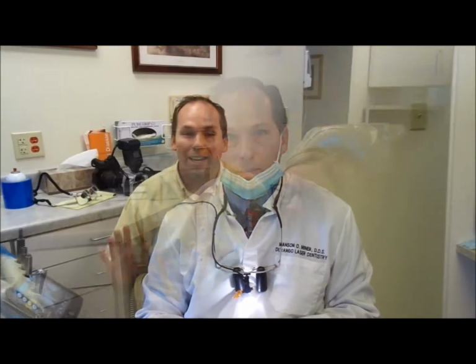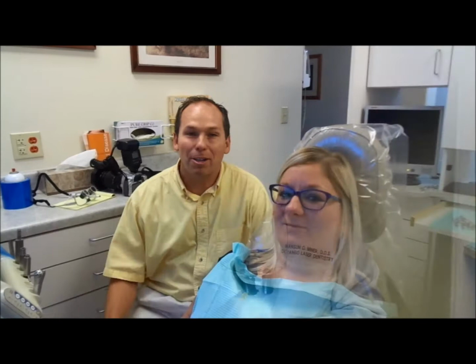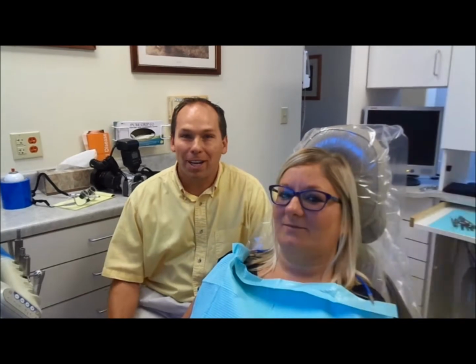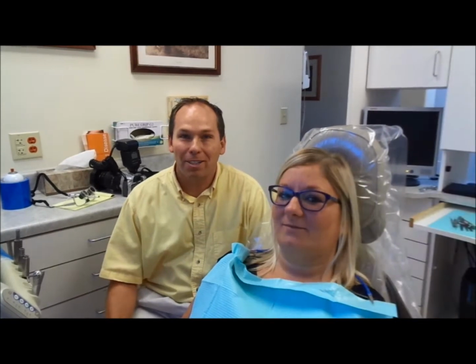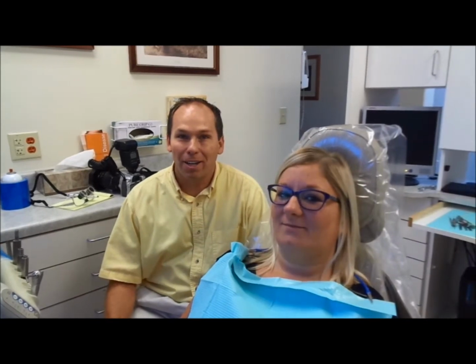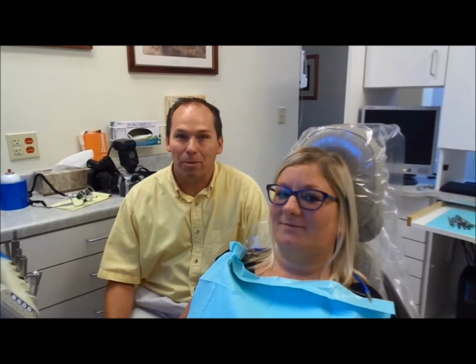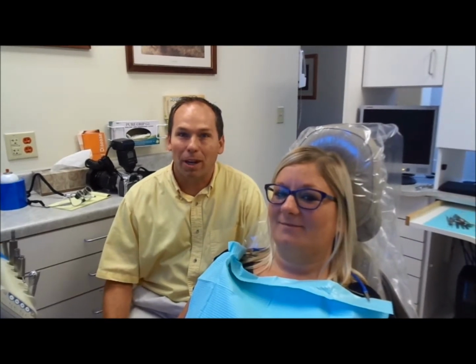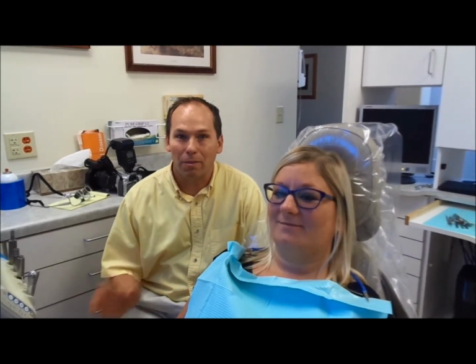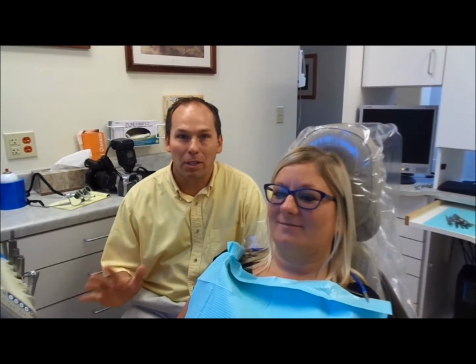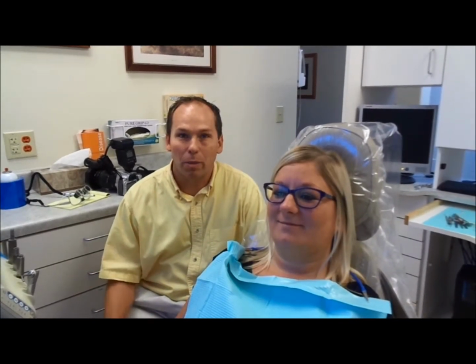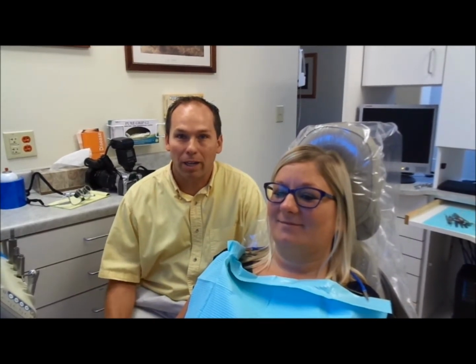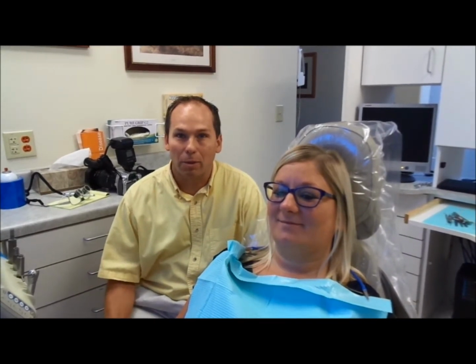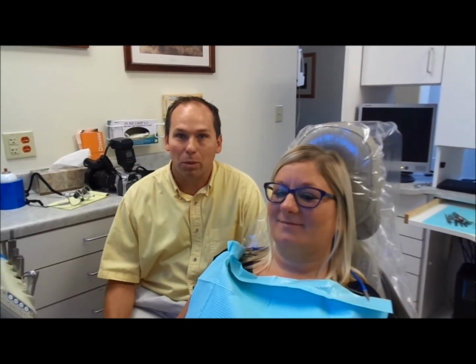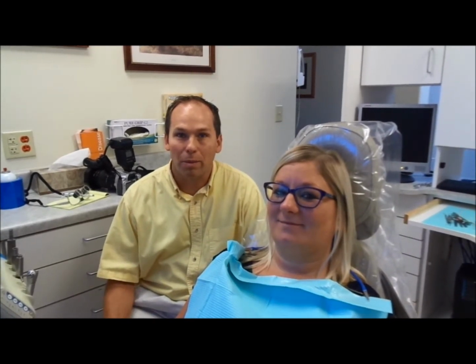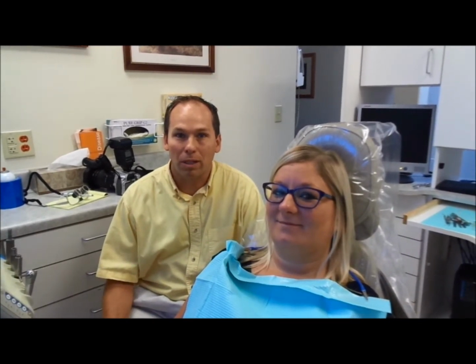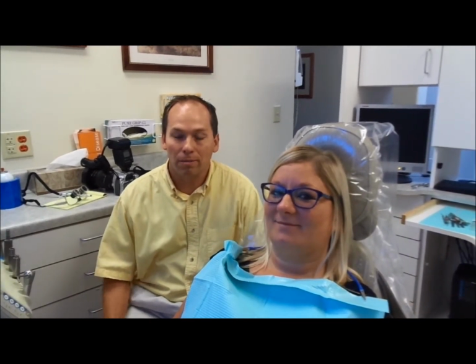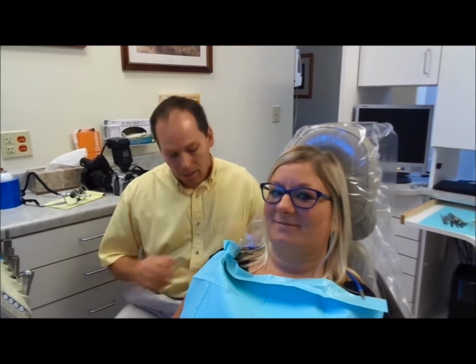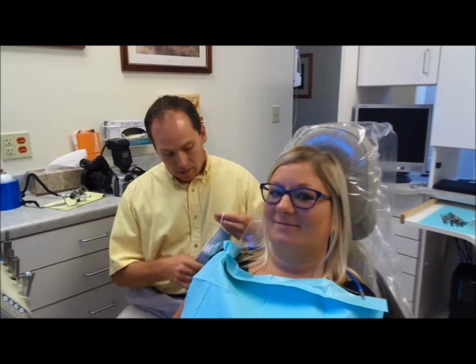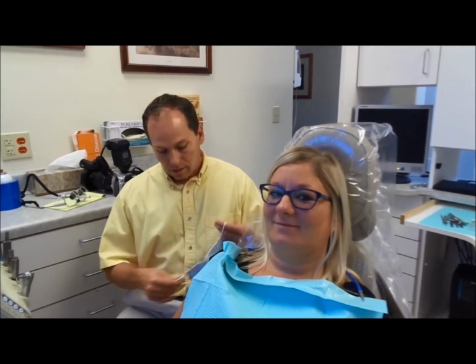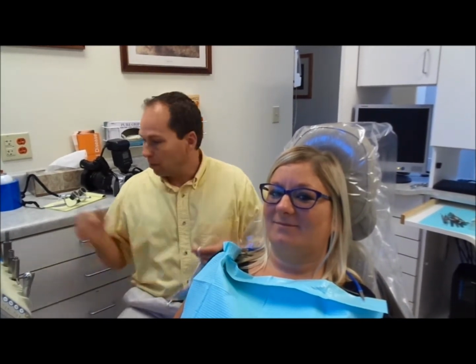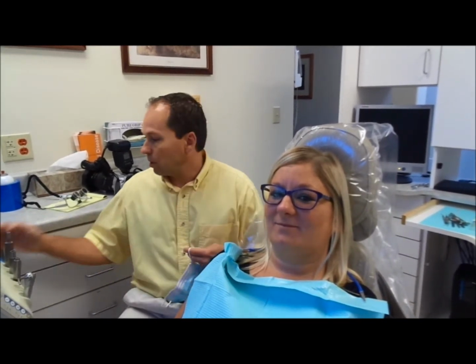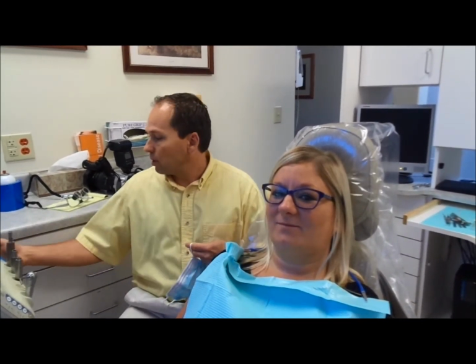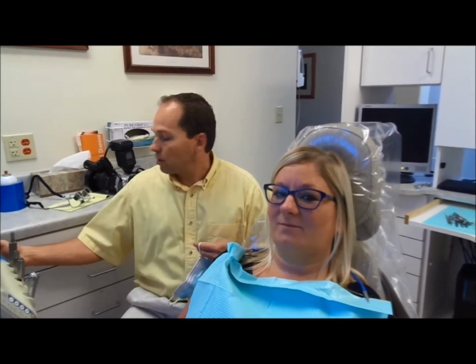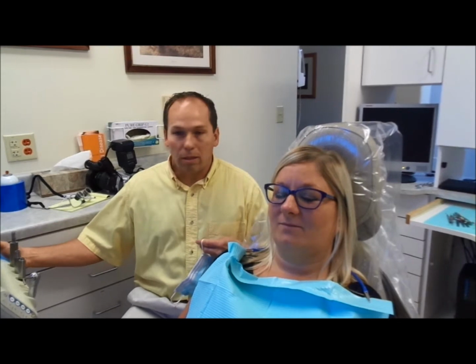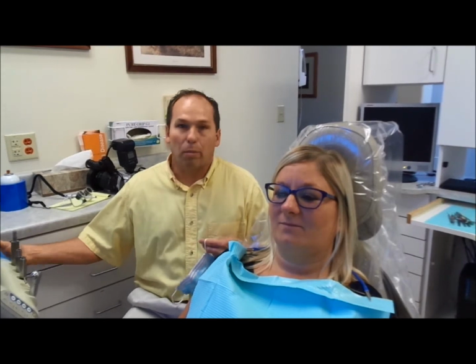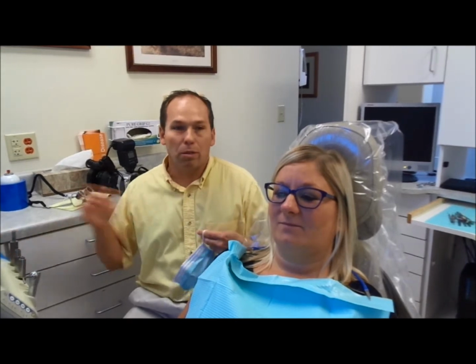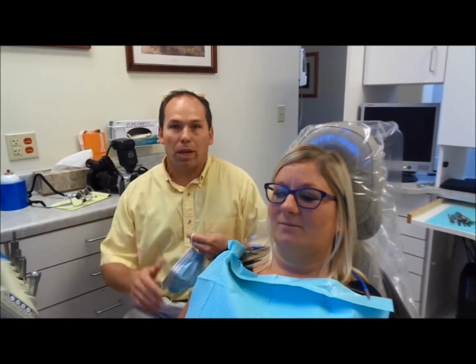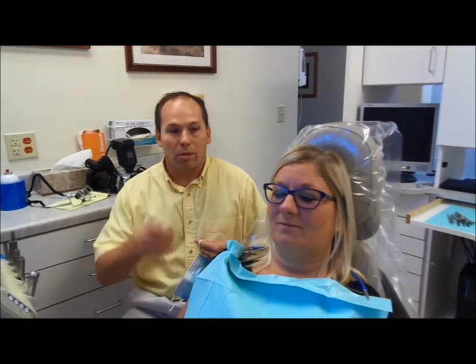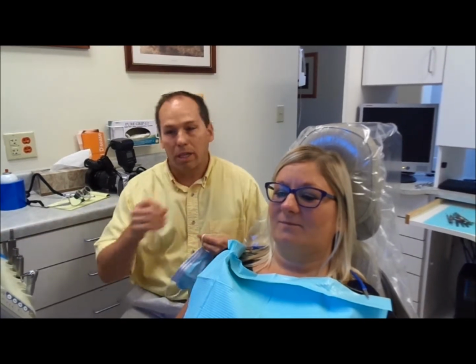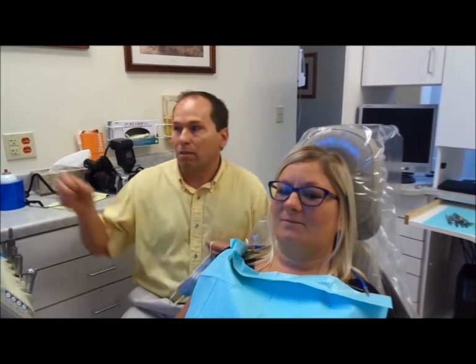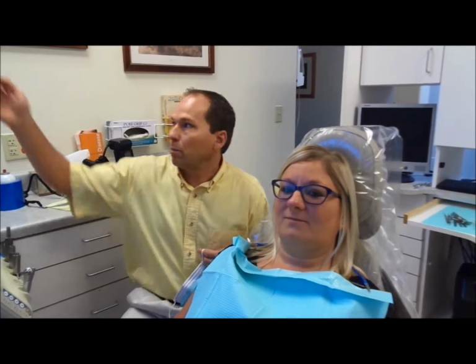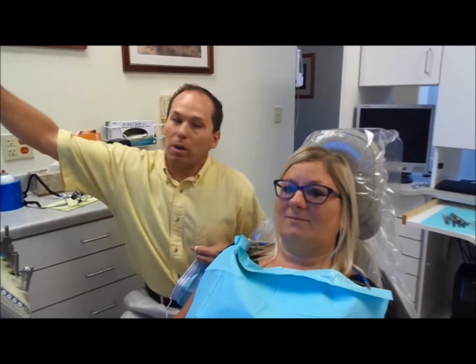Today's our exciting day — we got our veneers back and we're going to put them on. I'm going to tip our patient back and we're going to take off the temporaries.